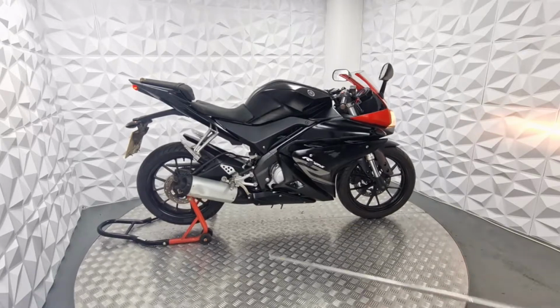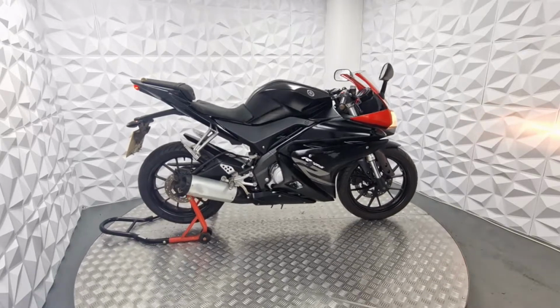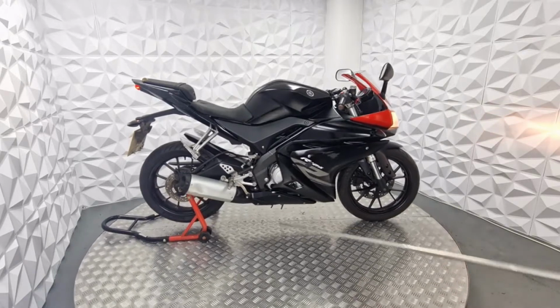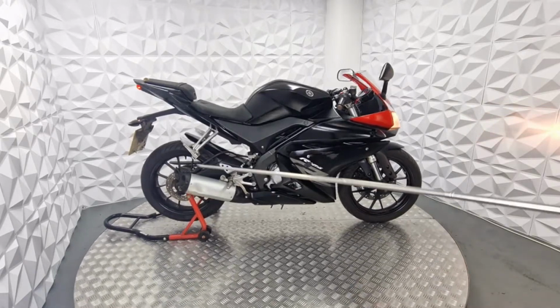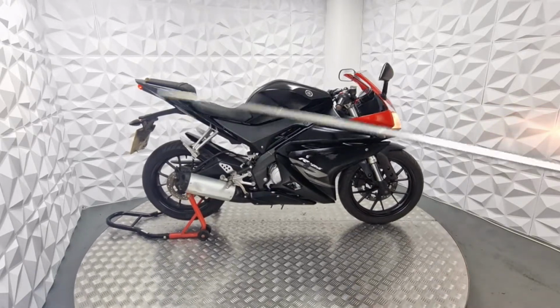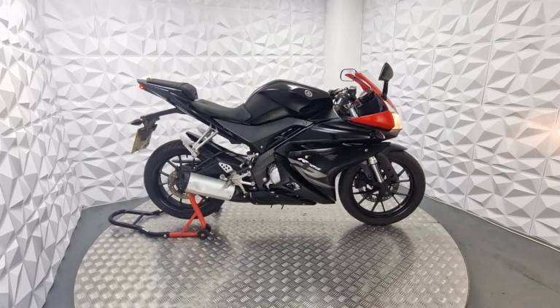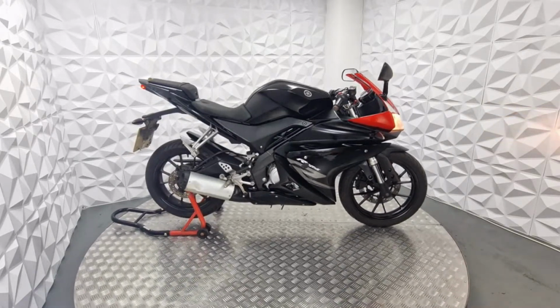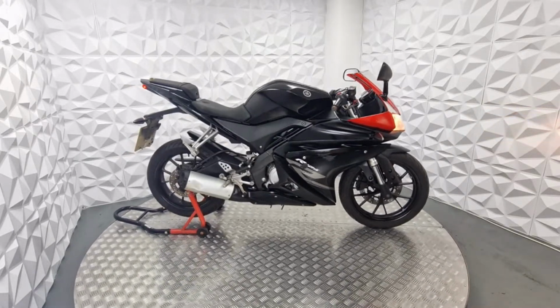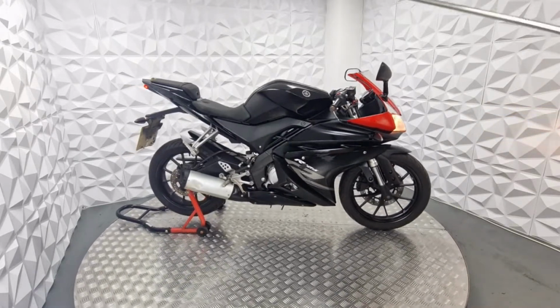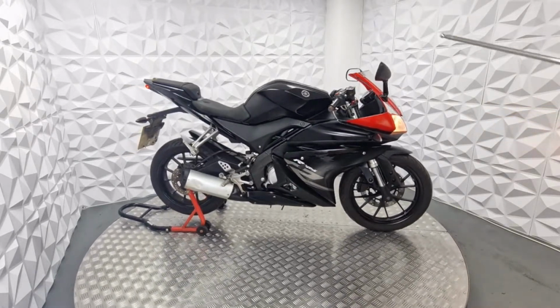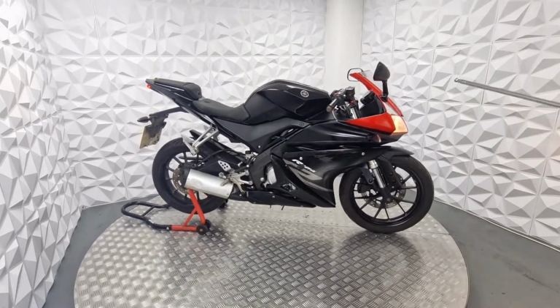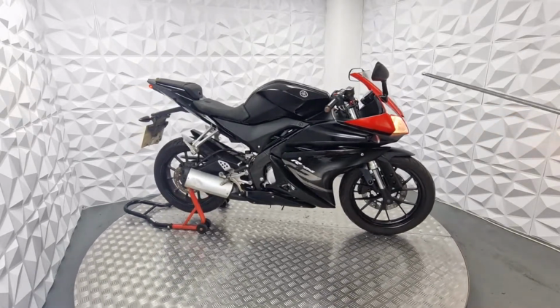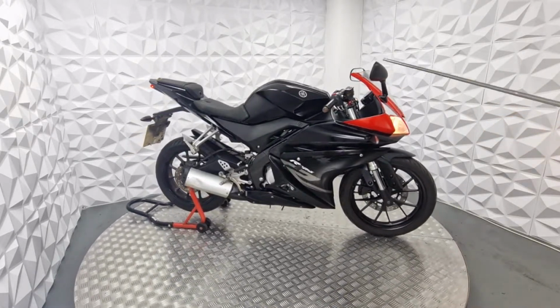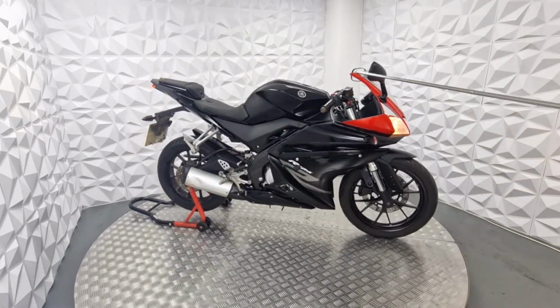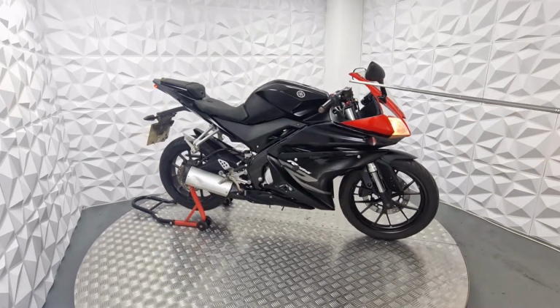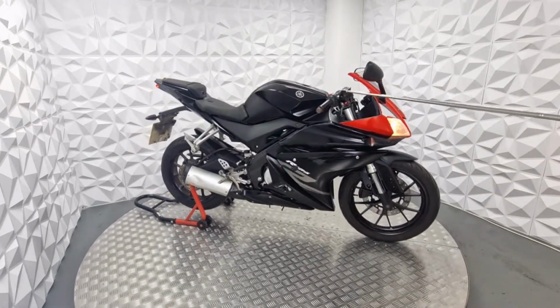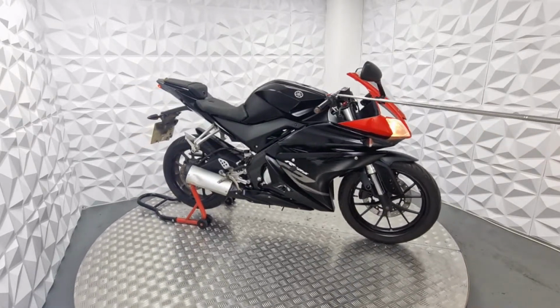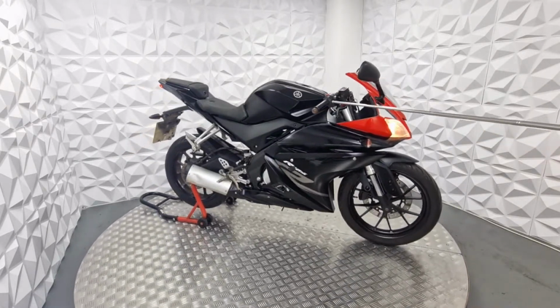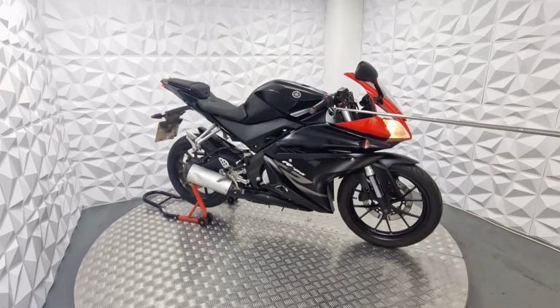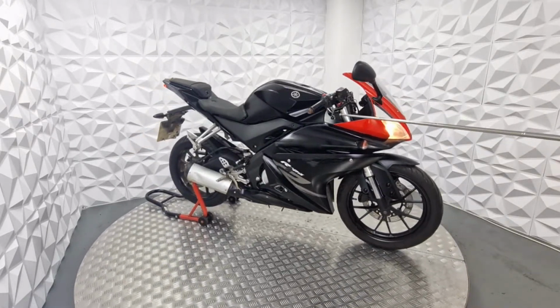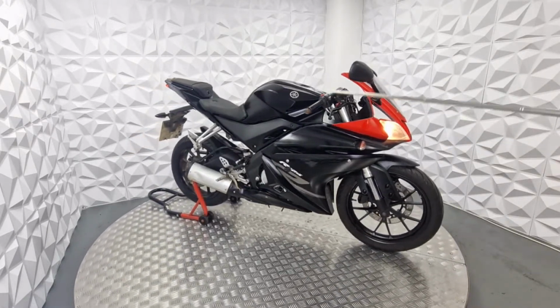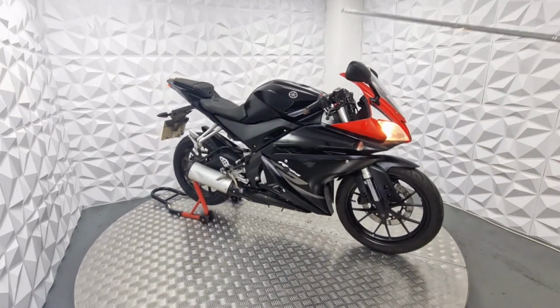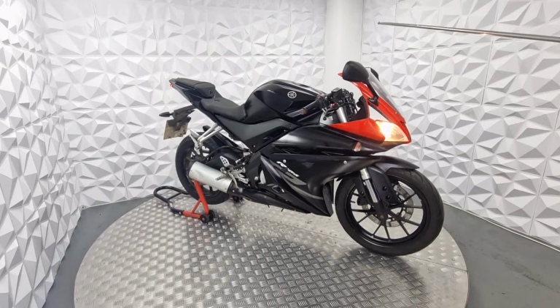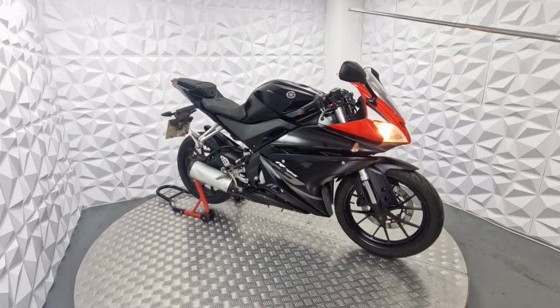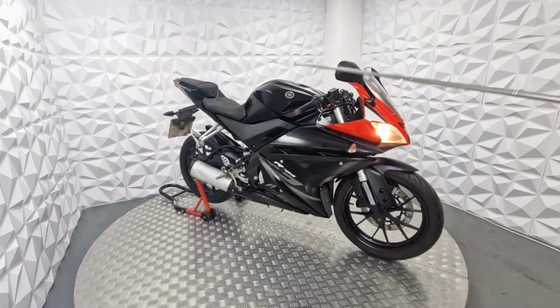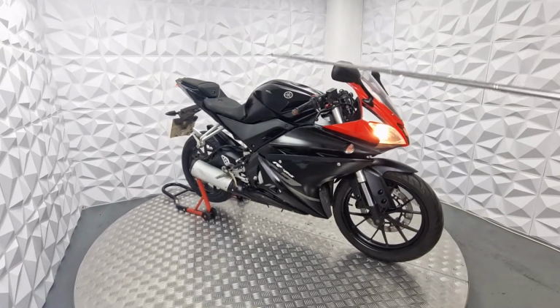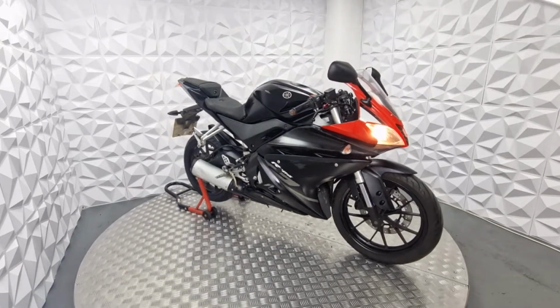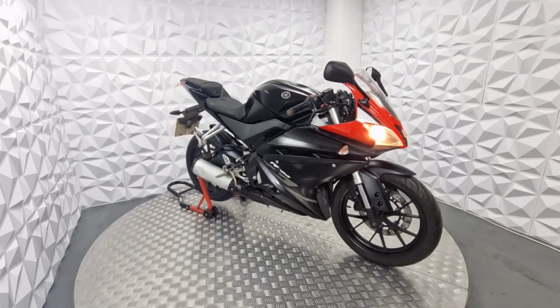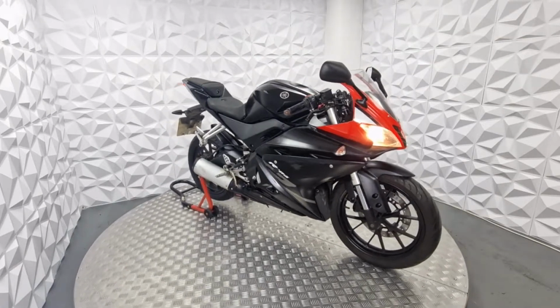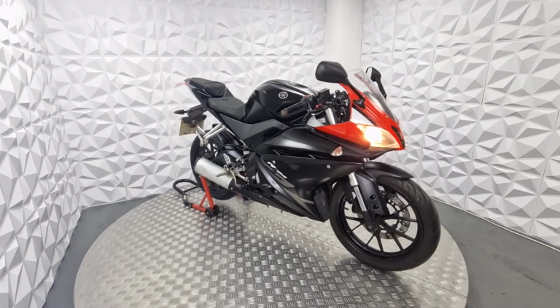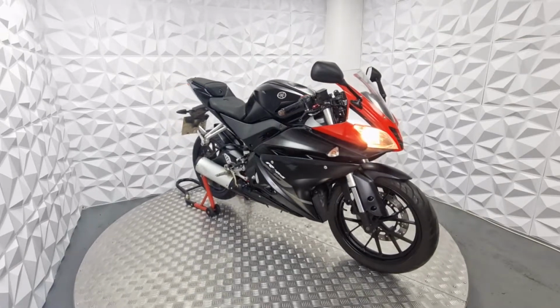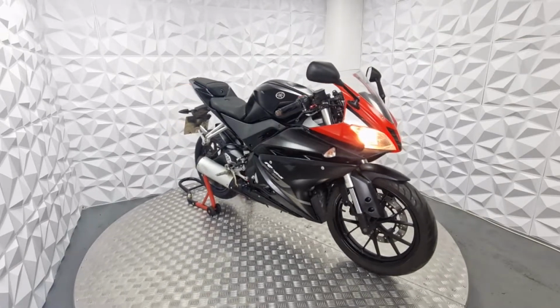The bike has a standard exhaust. The short adjustable levers are, I think, the only modification to this bike.